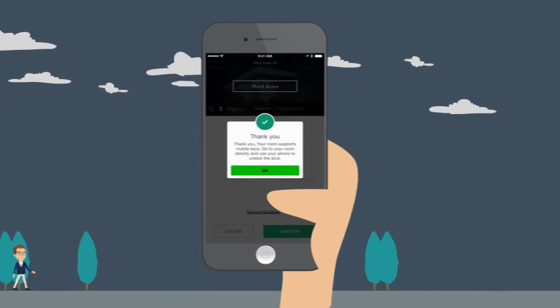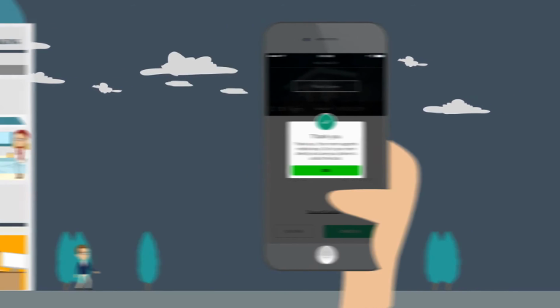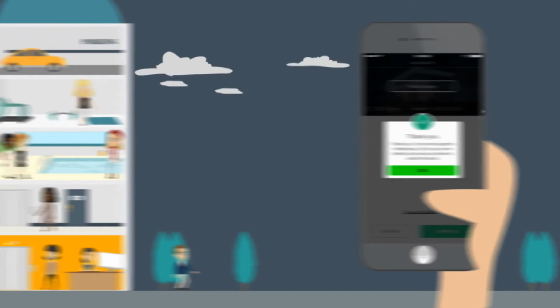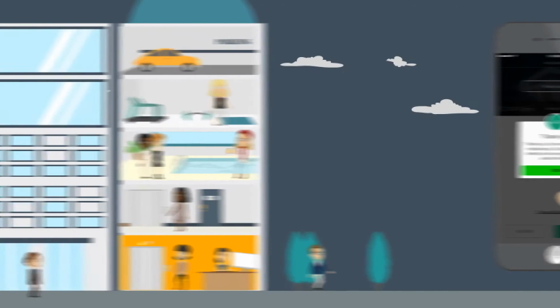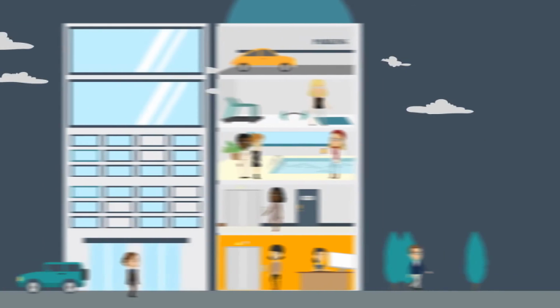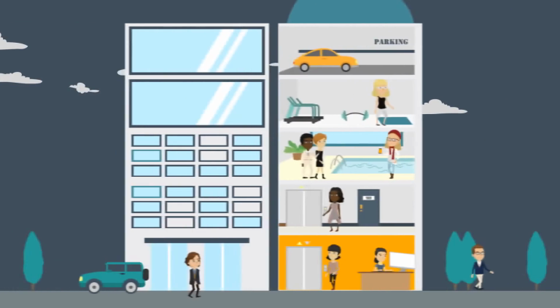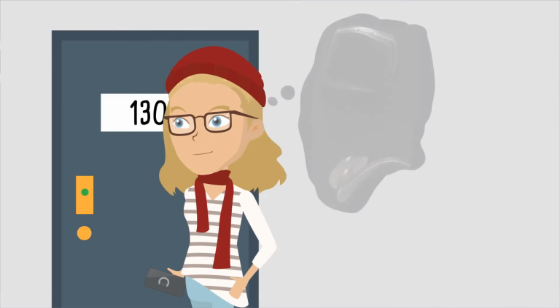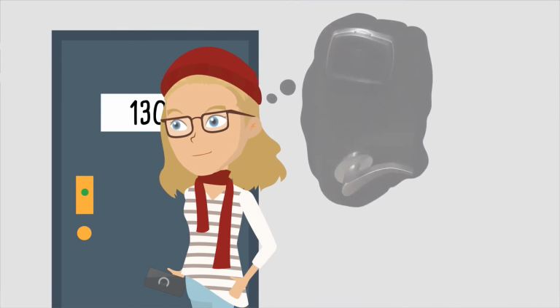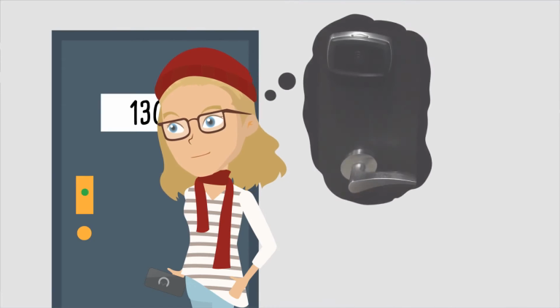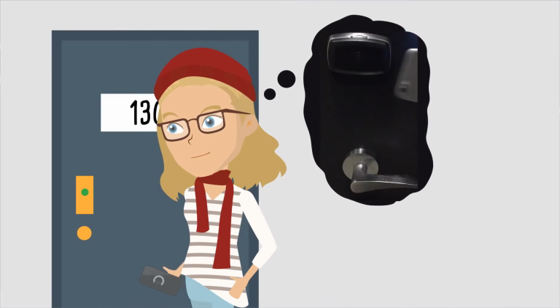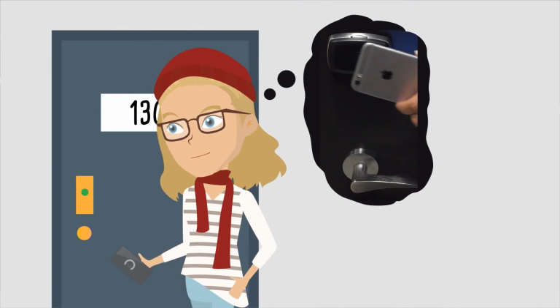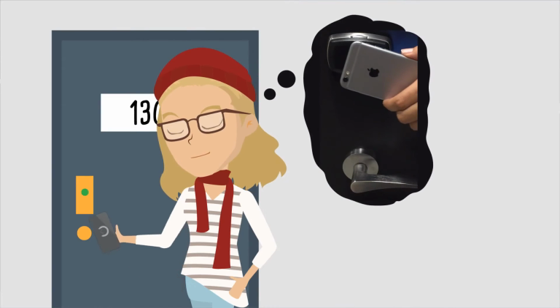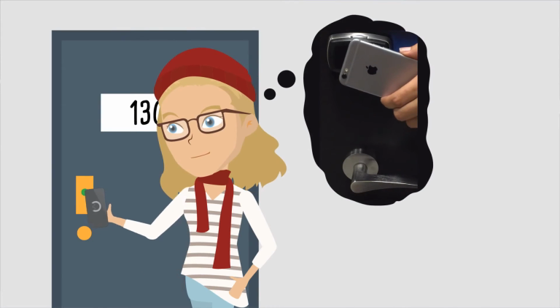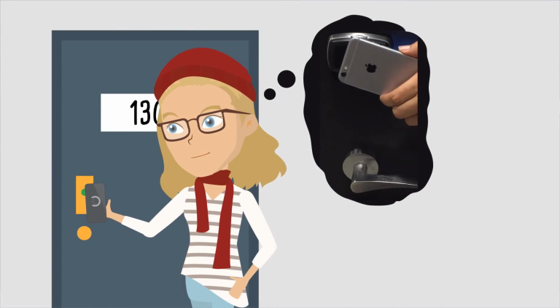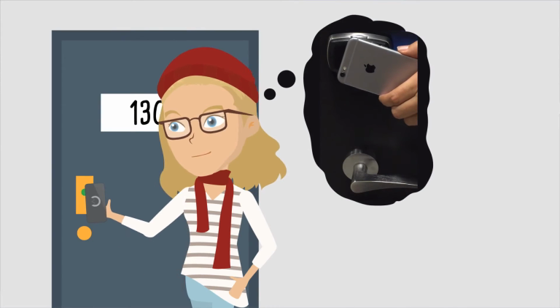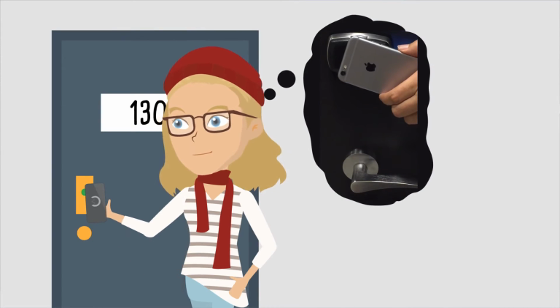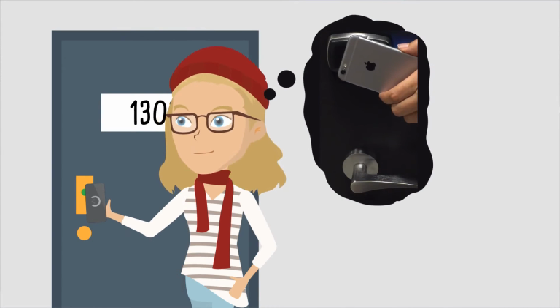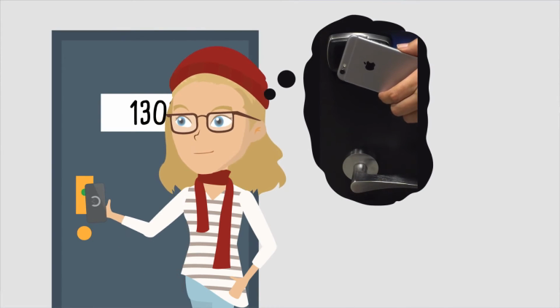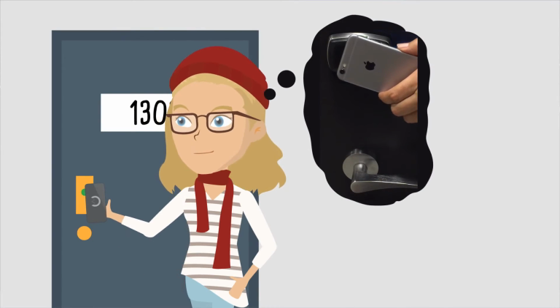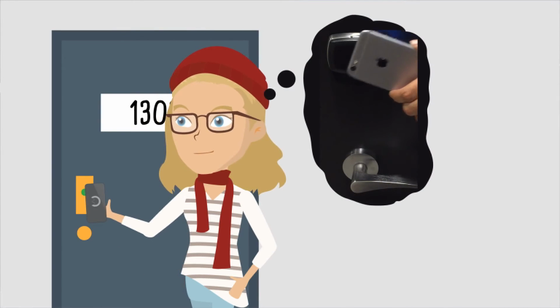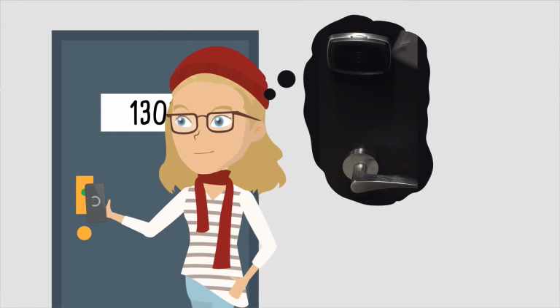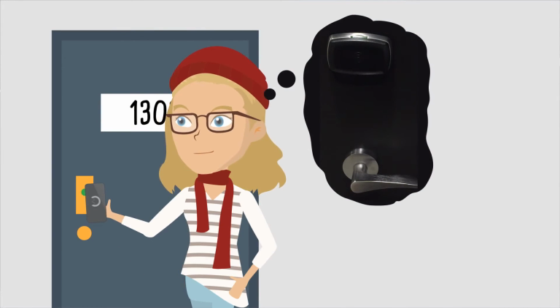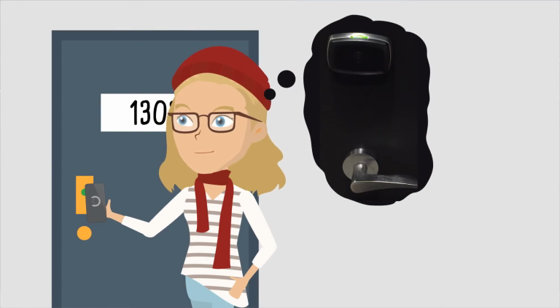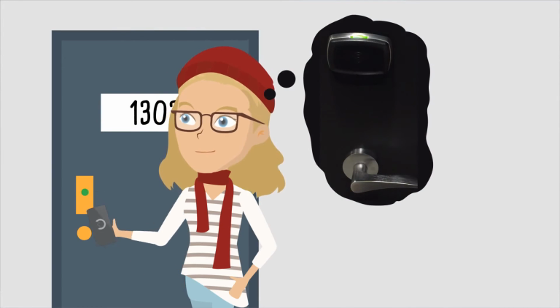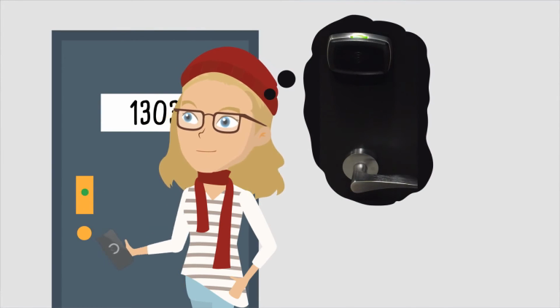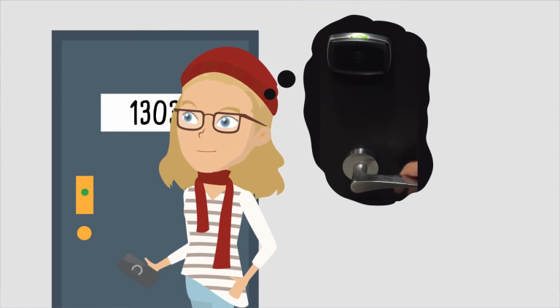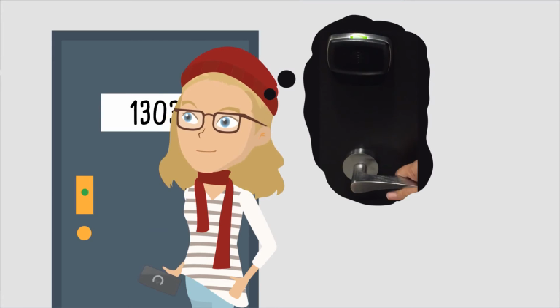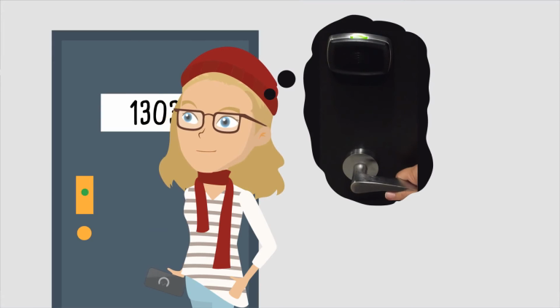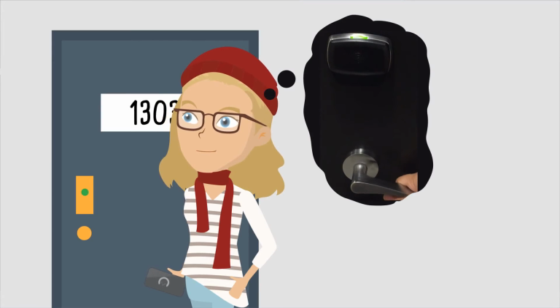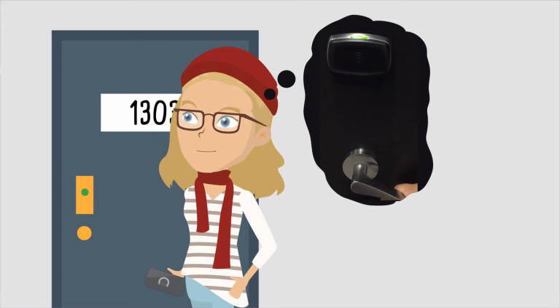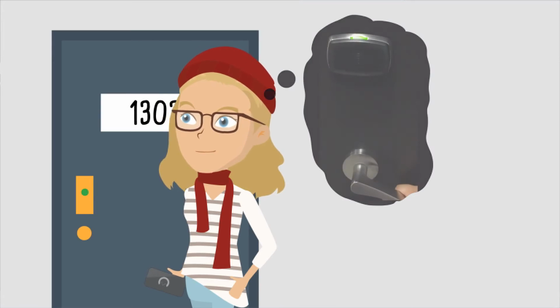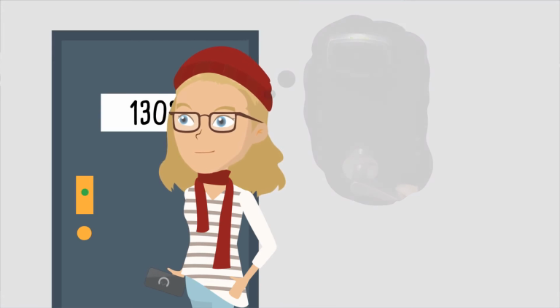On successful check-in, she will be issued mobile keys that lets her in her room, the pool, the gym.